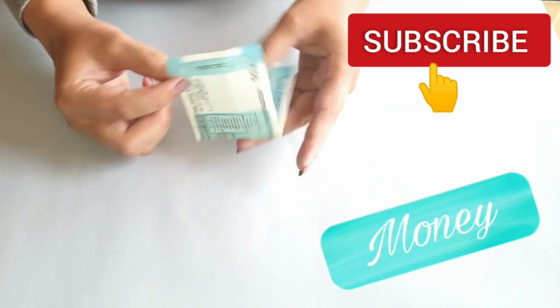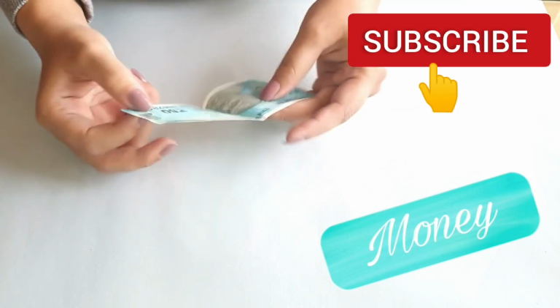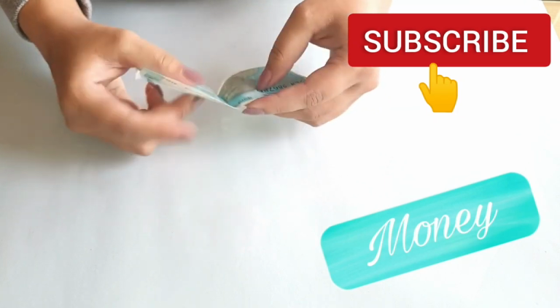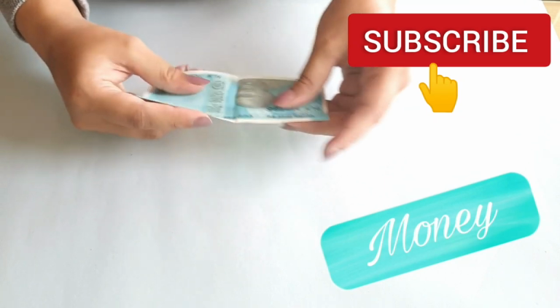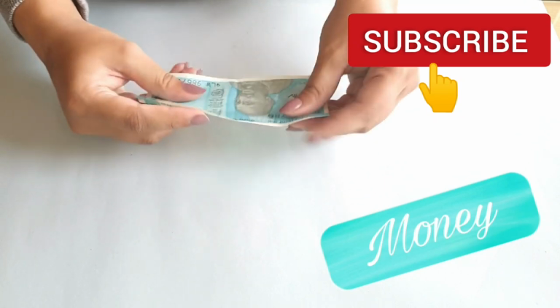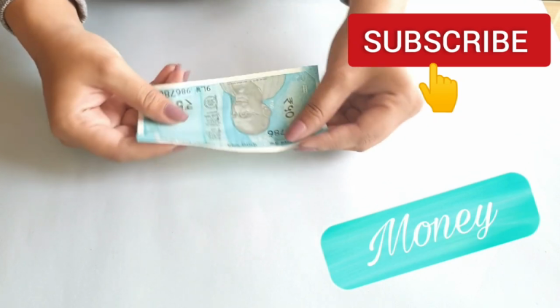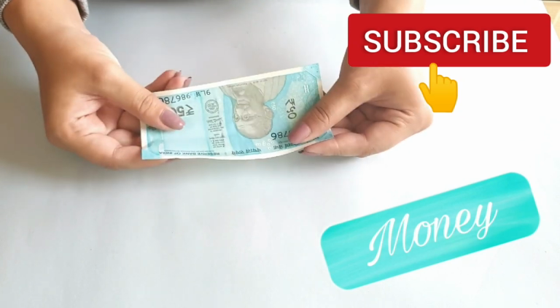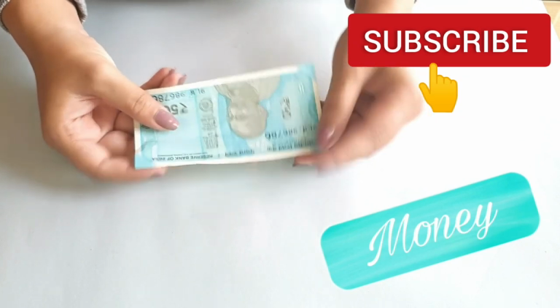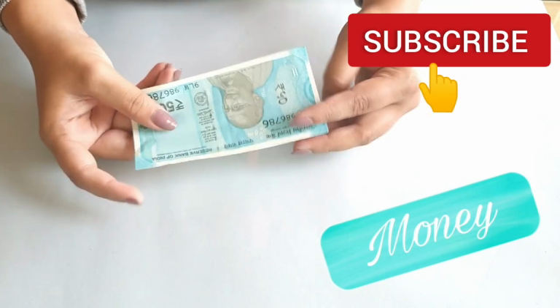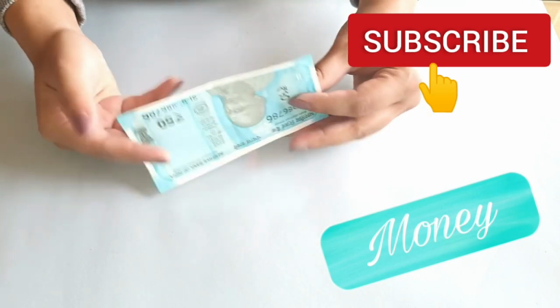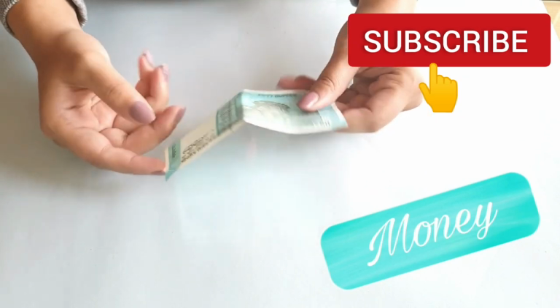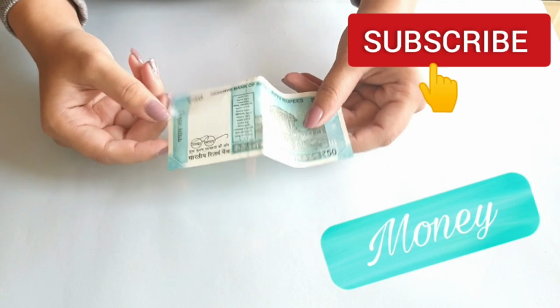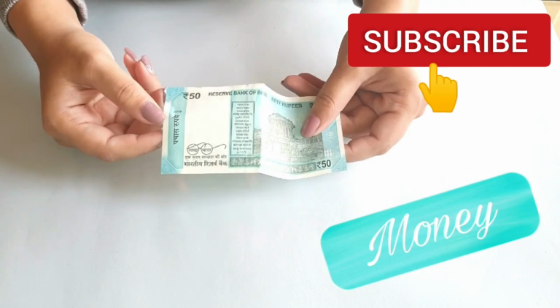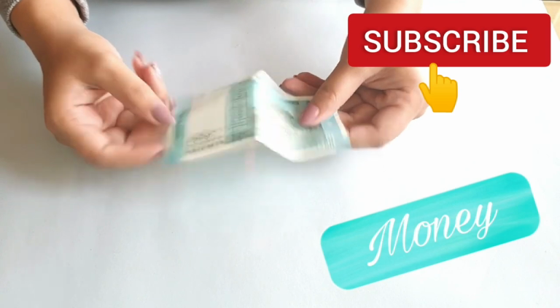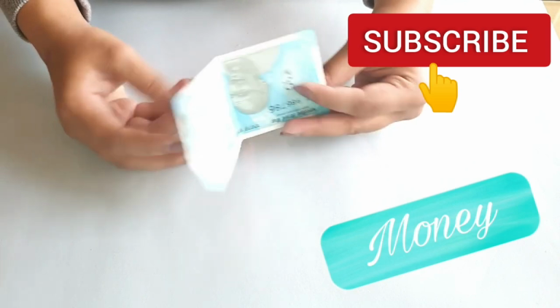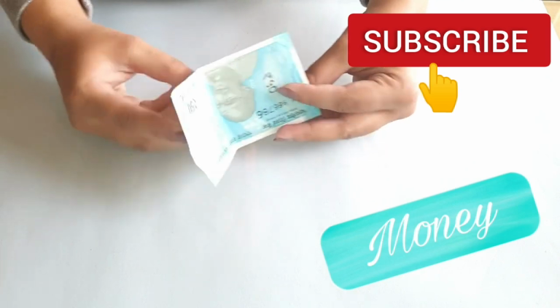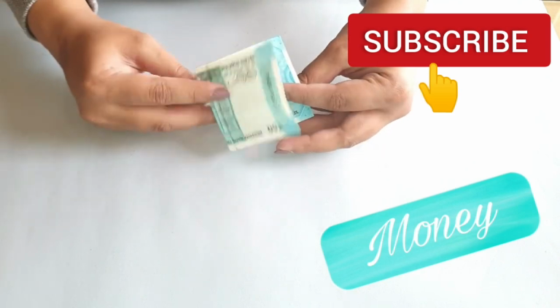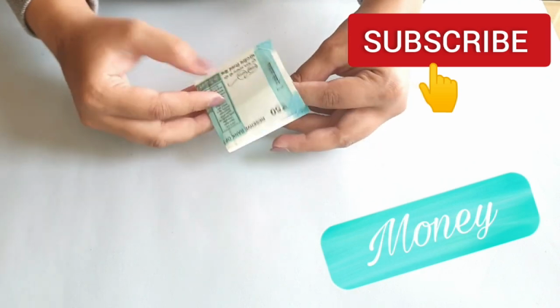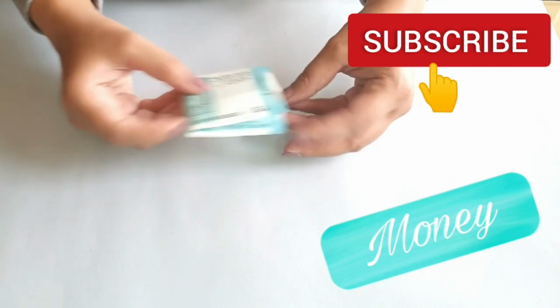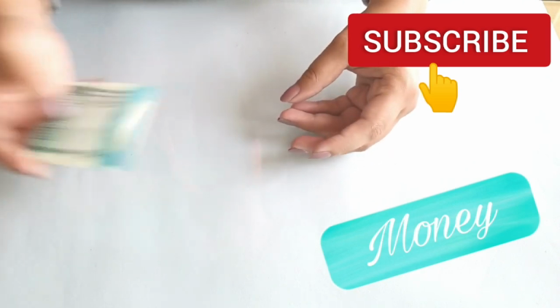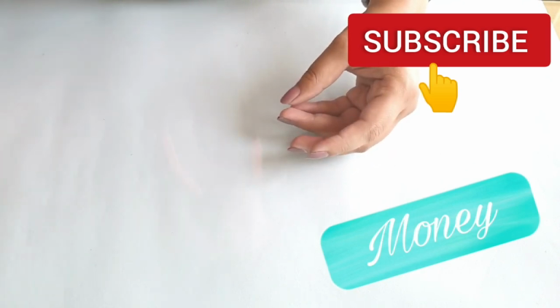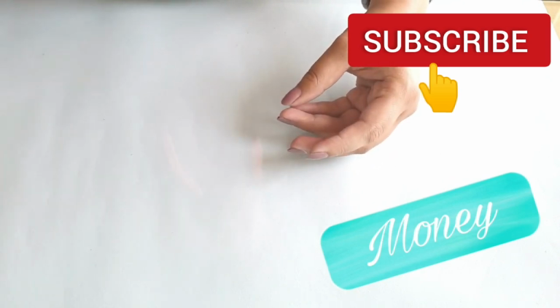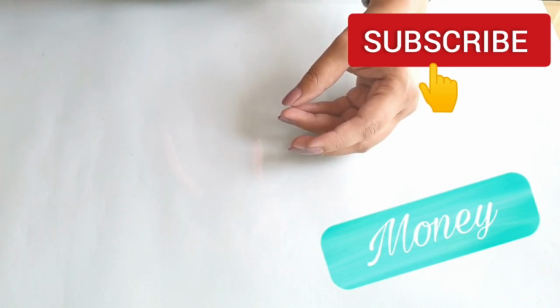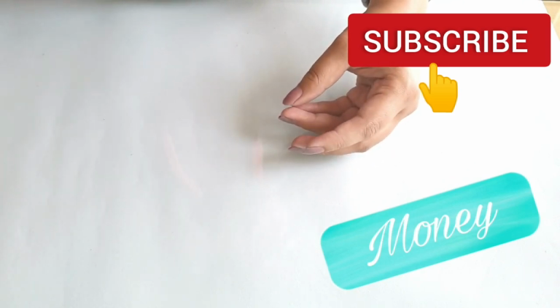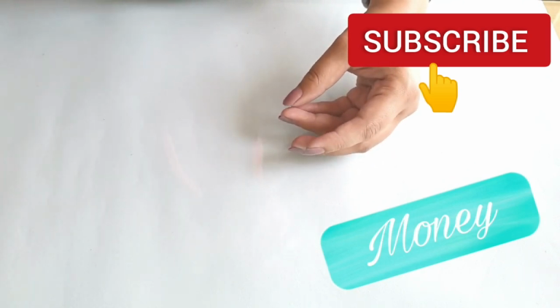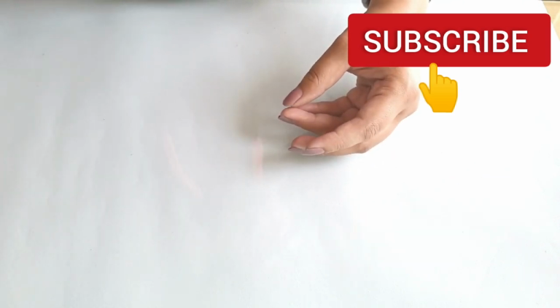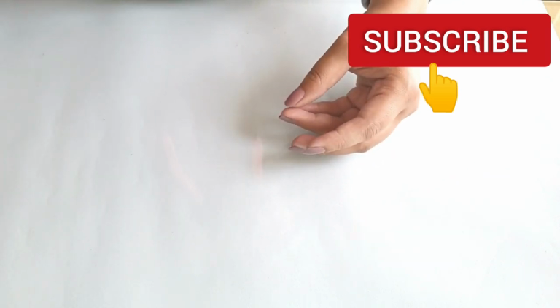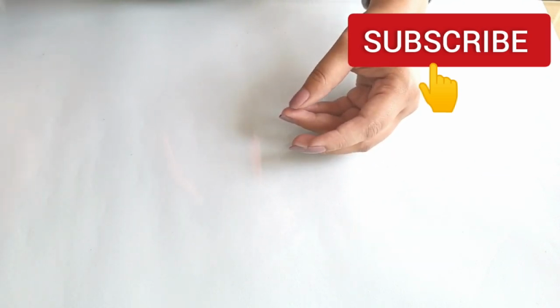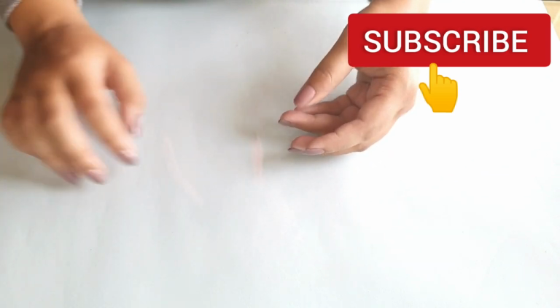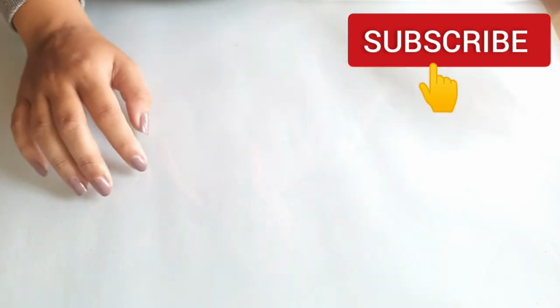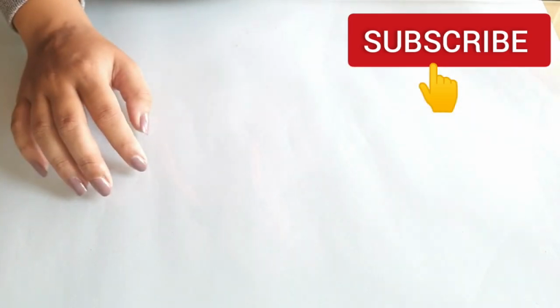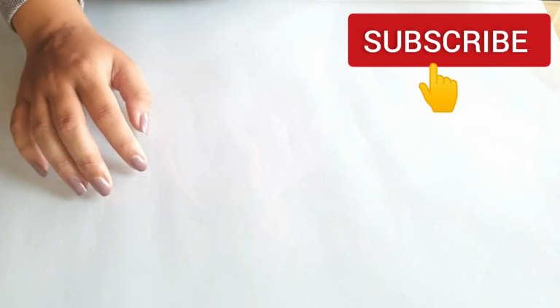Next is some money. Now everybody is going digital, but nothing is better than keeping a little amount of money with you. Not more than 50 bucks is more than enough.